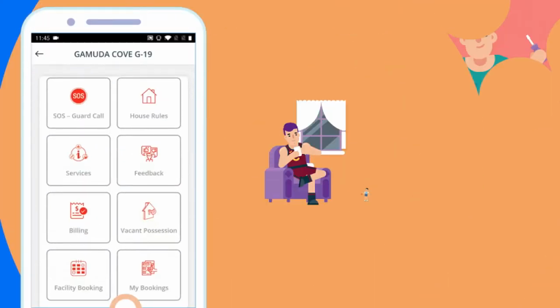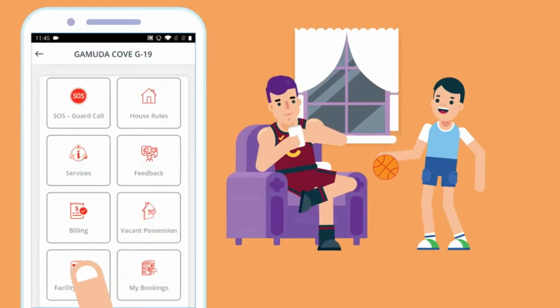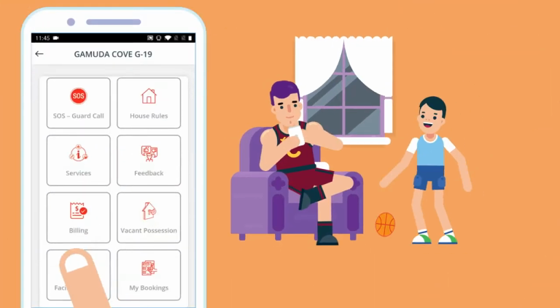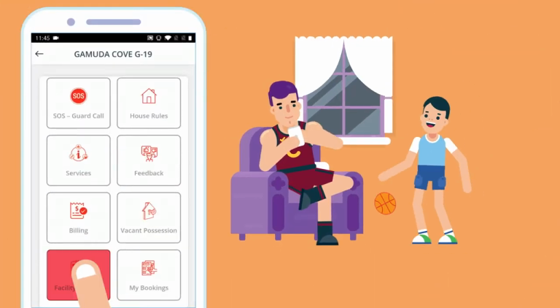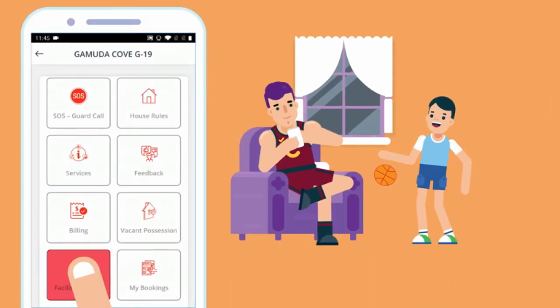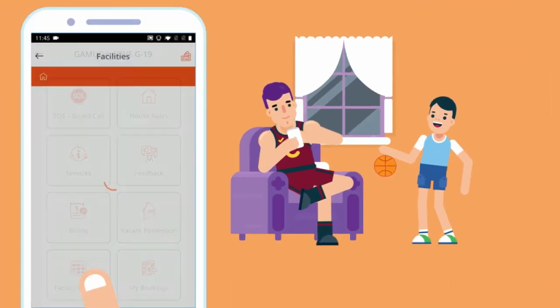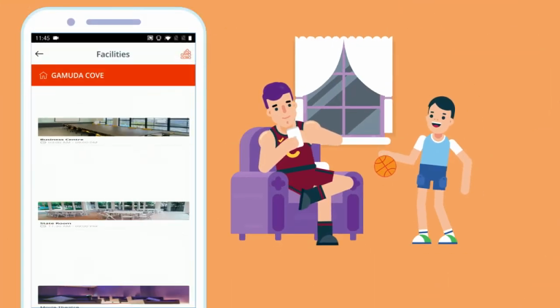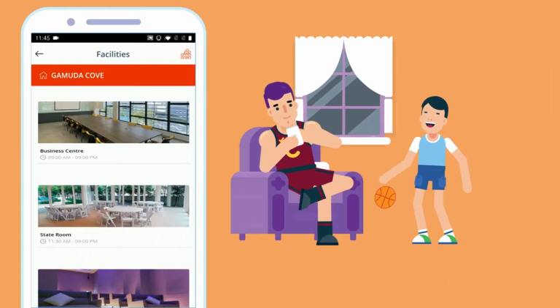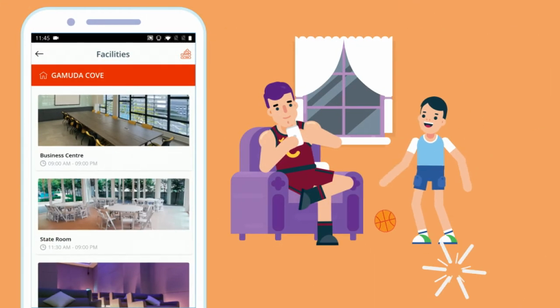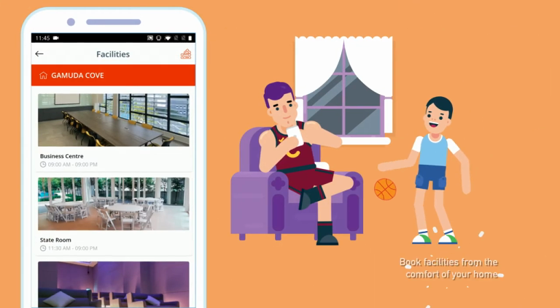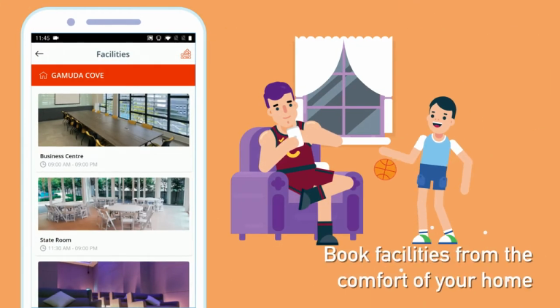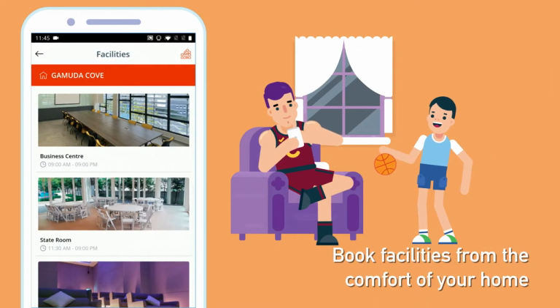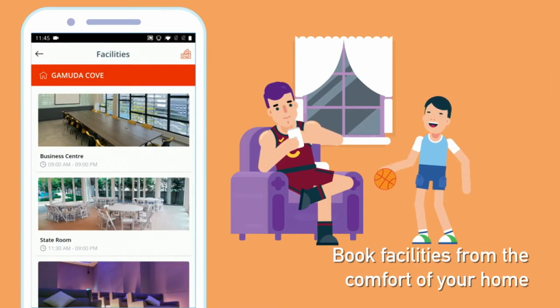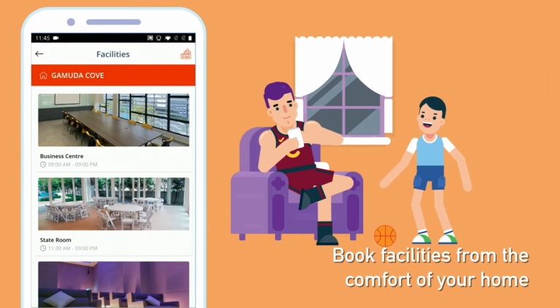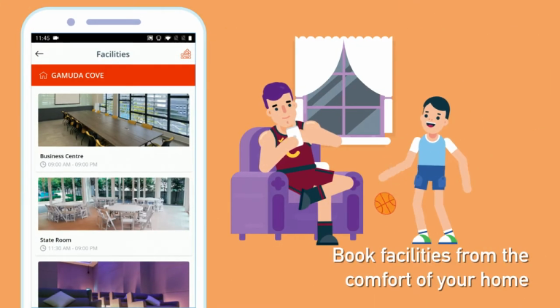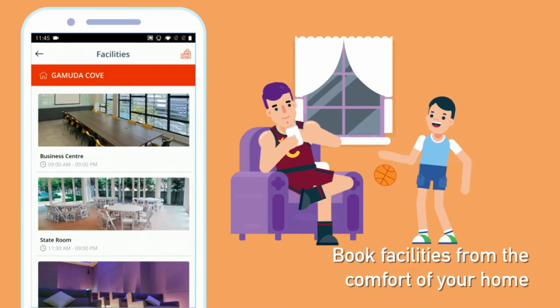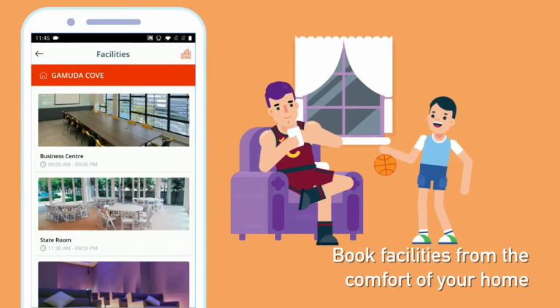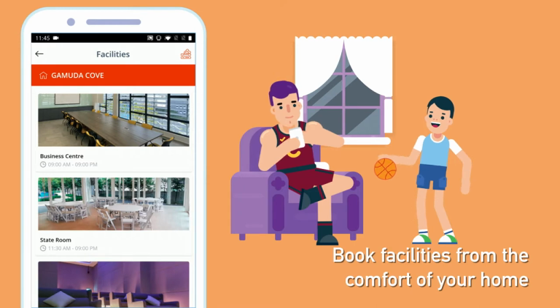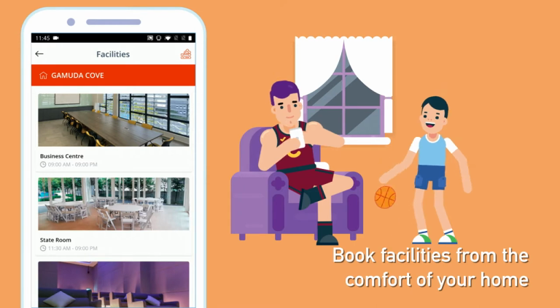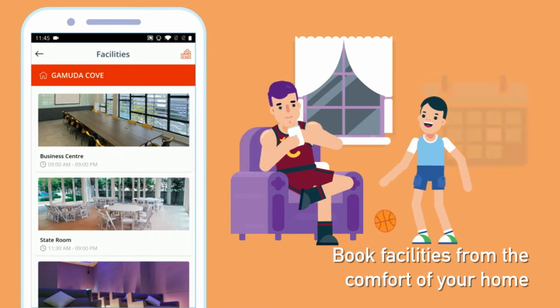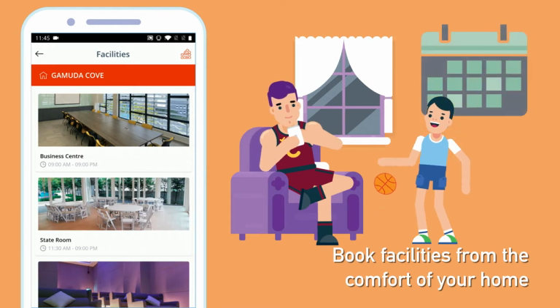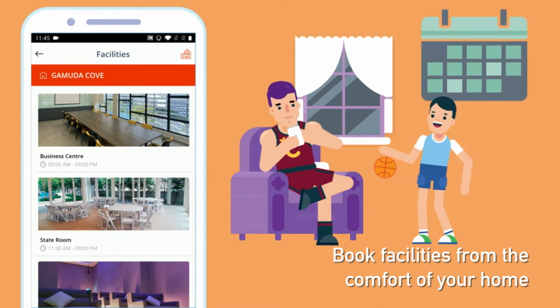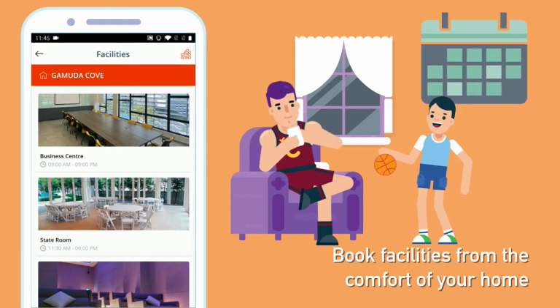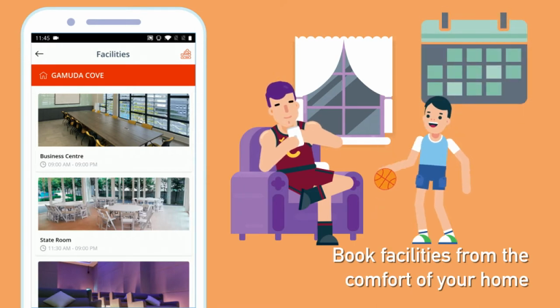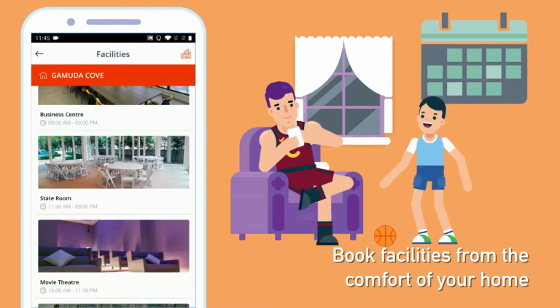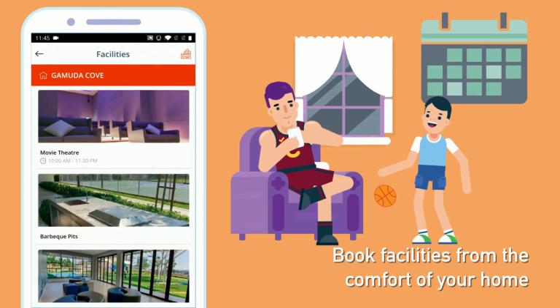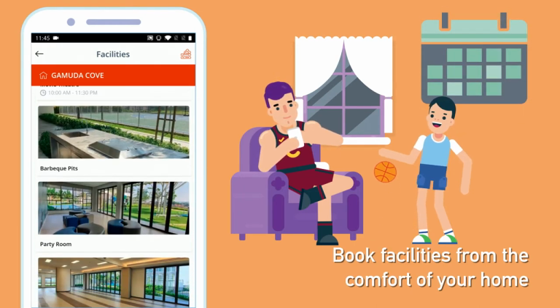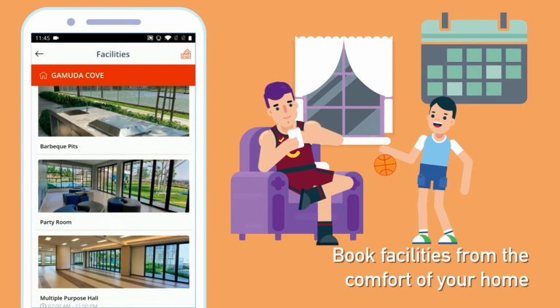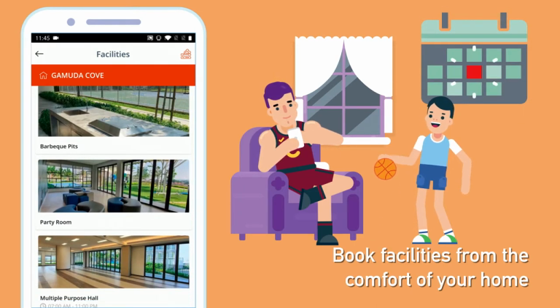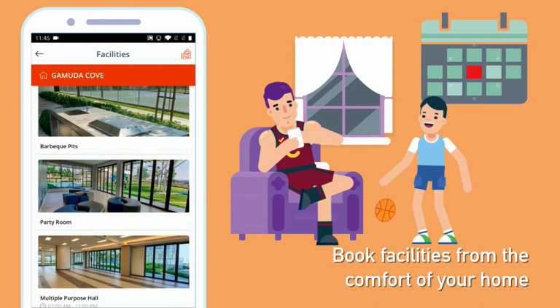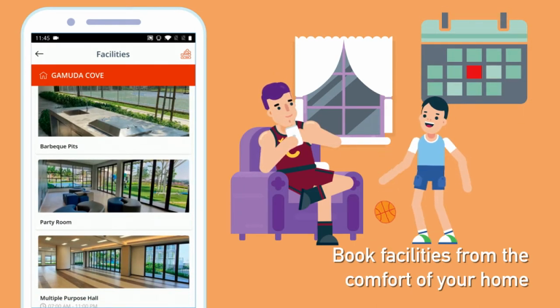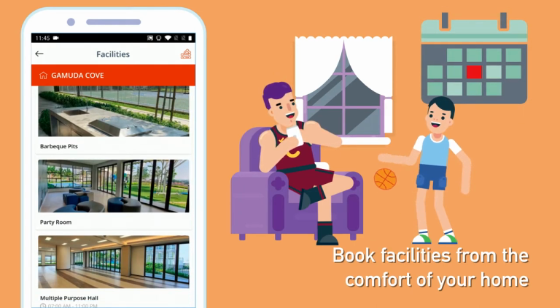Use the GamudaLand mobile app to book facilities like a multi-purpose hall, business centre rooms, just to name a few.